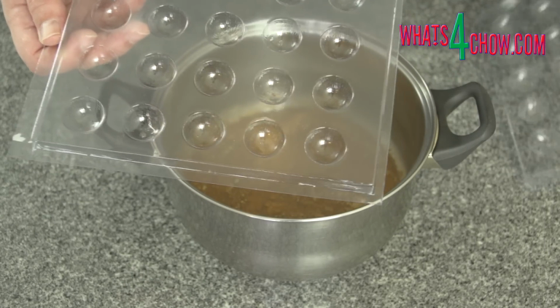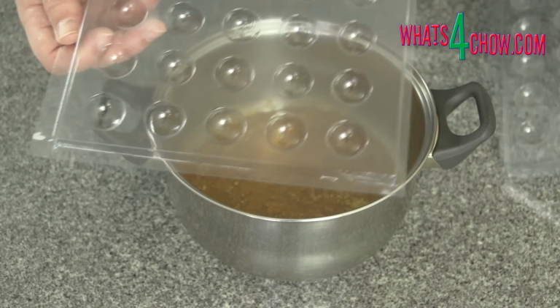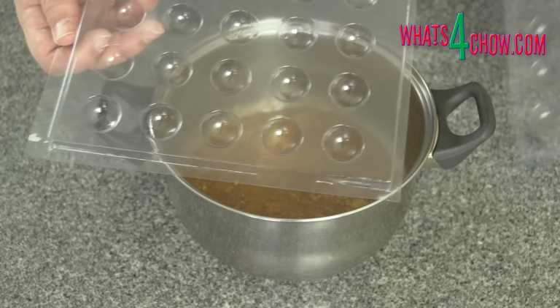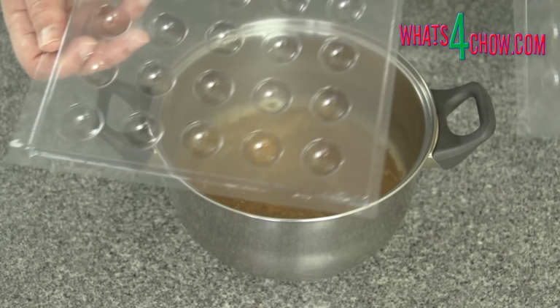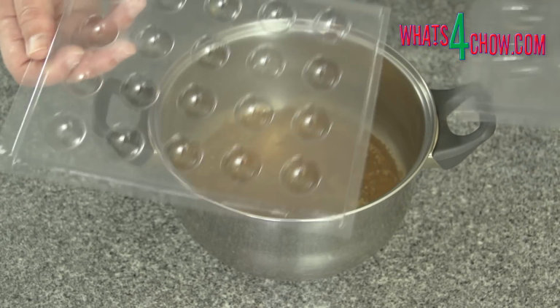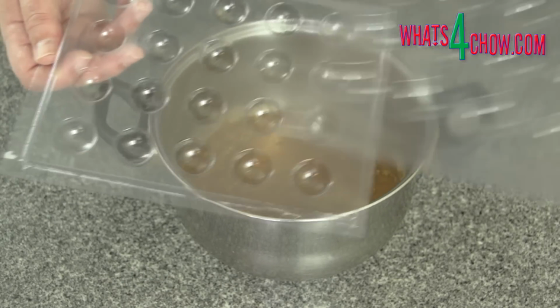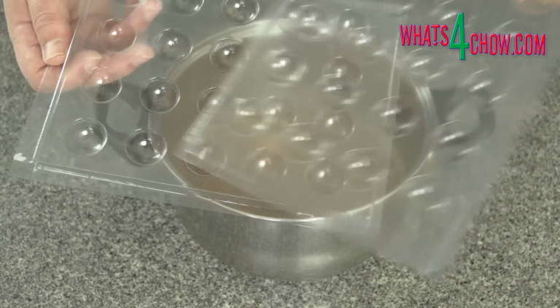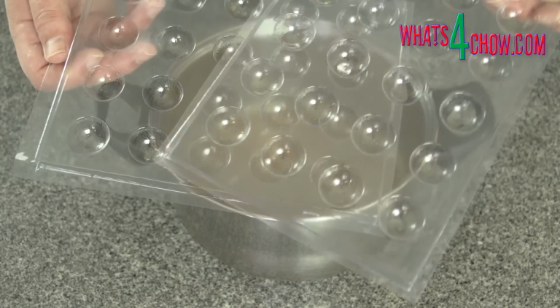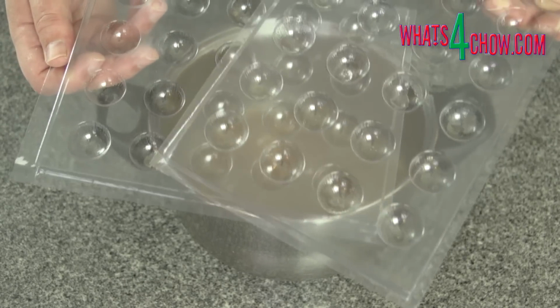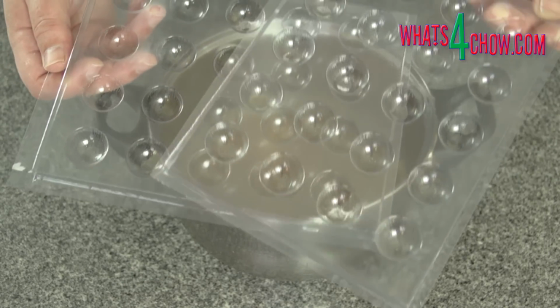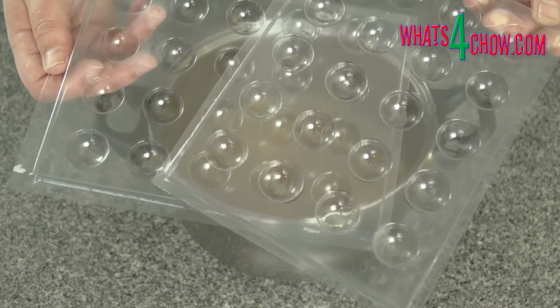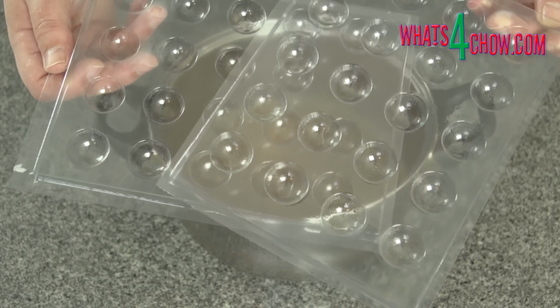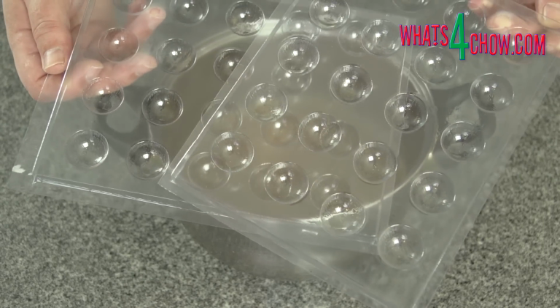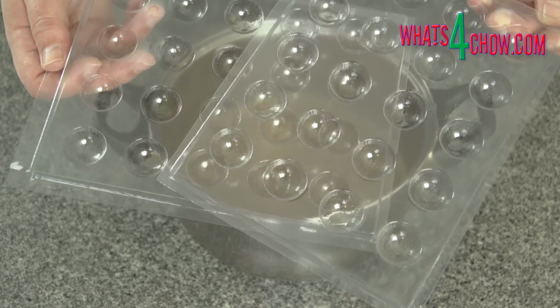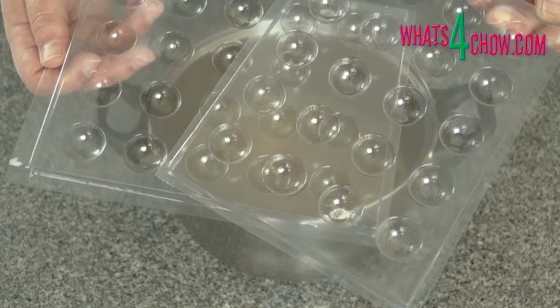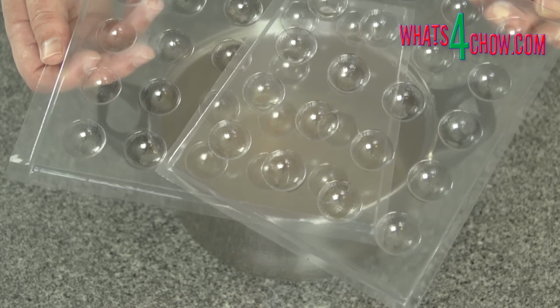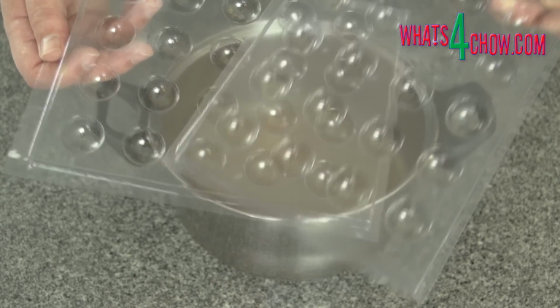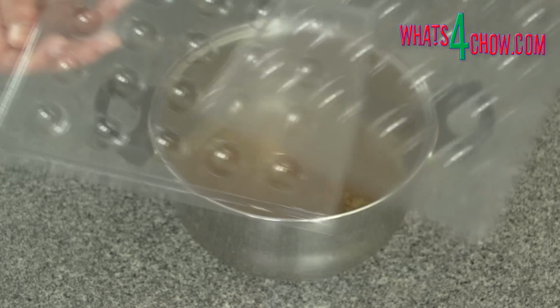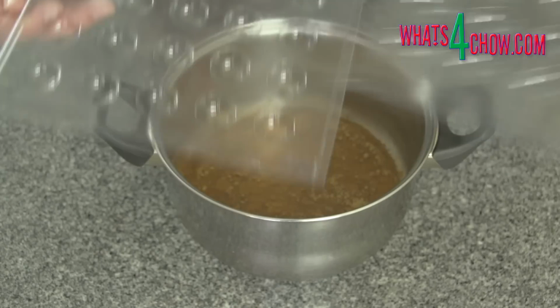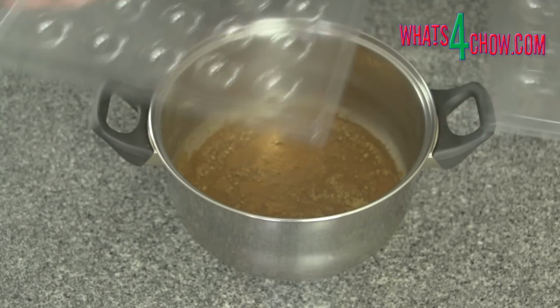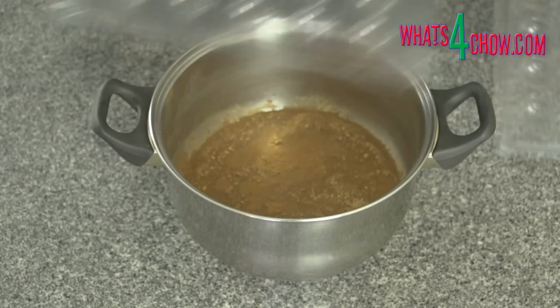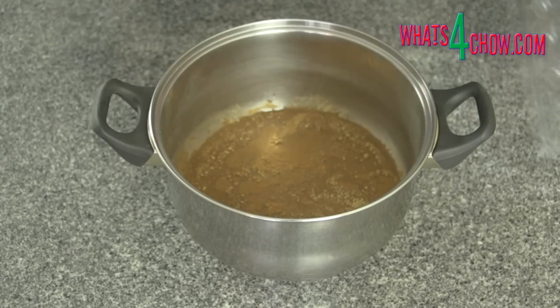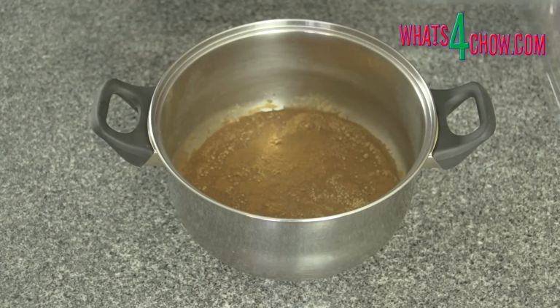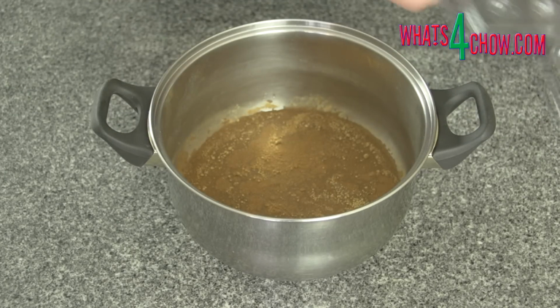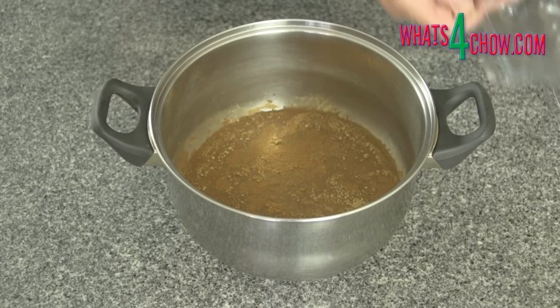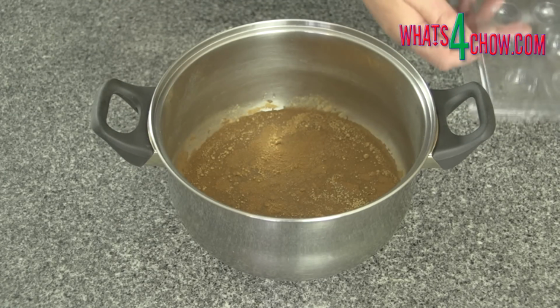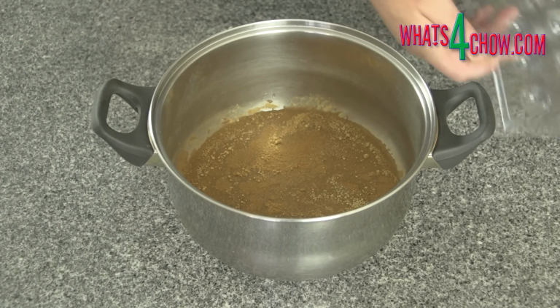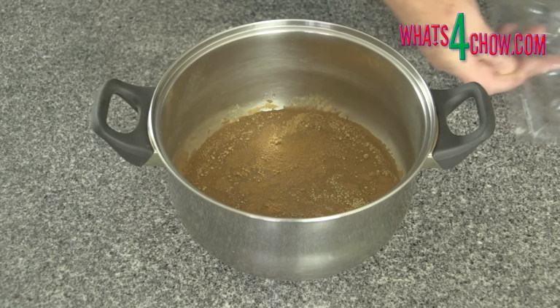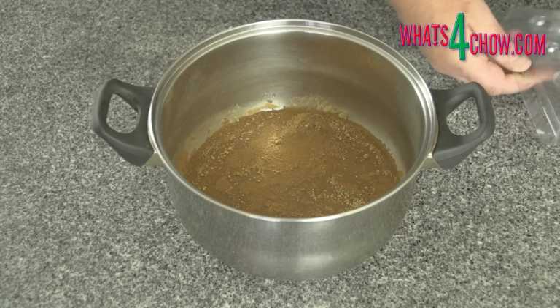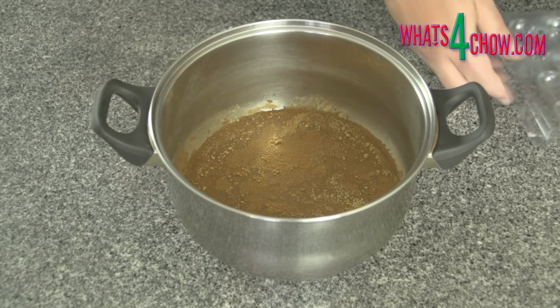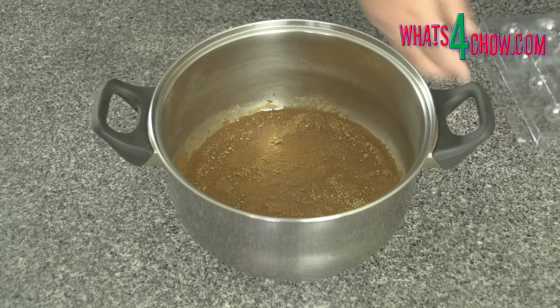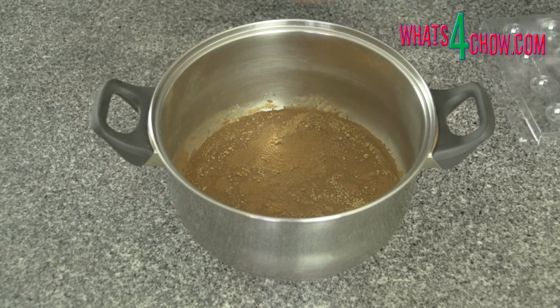You will also need two 20-hole chocolate moulds. Rub these with a light coating of cooking oil.